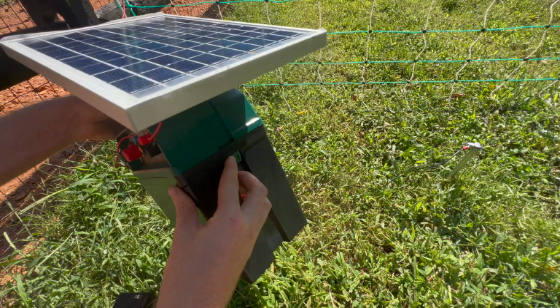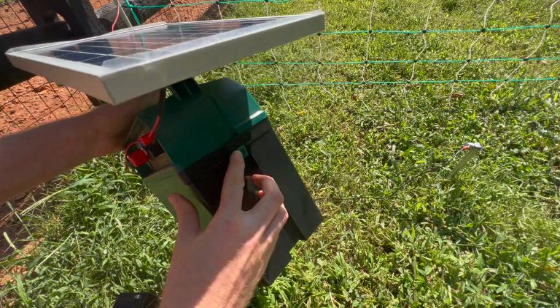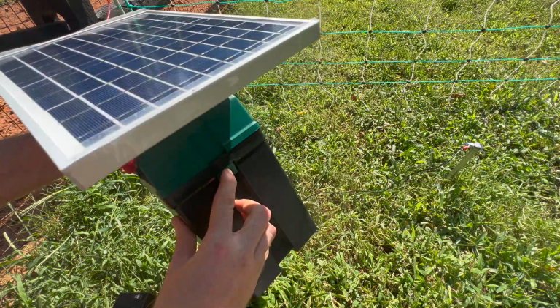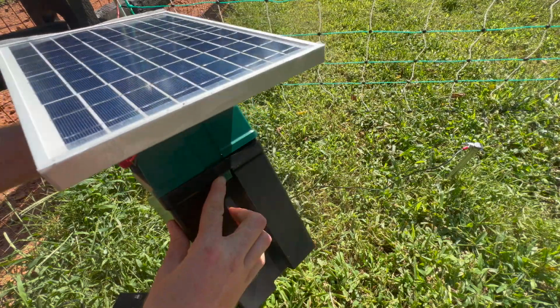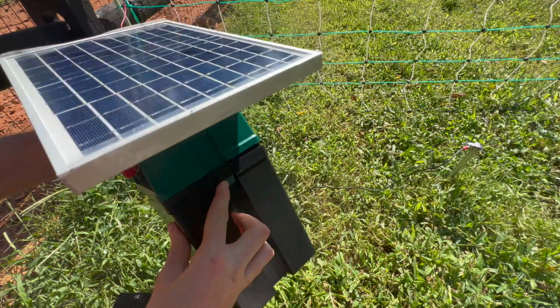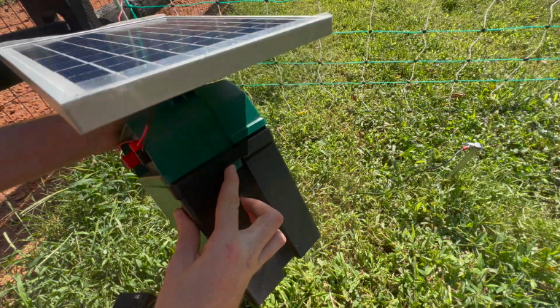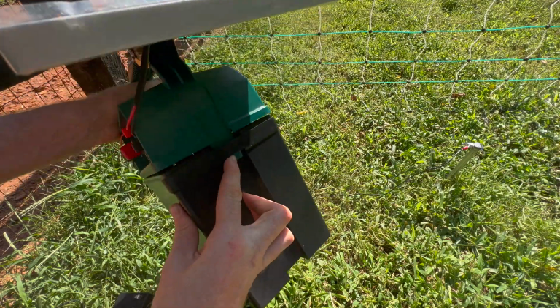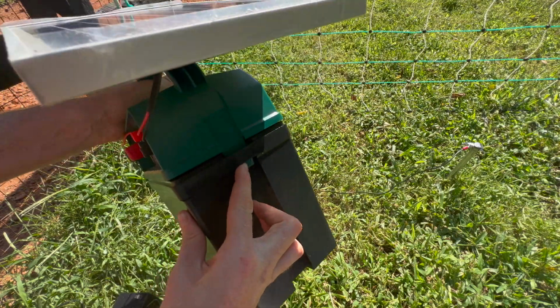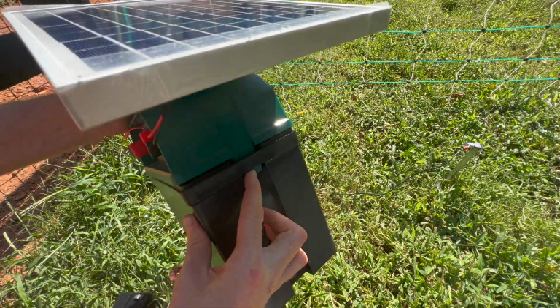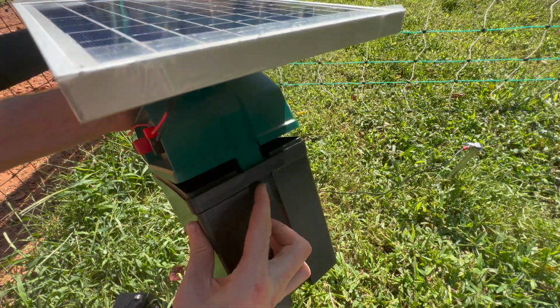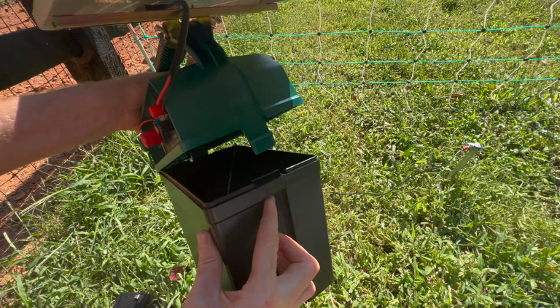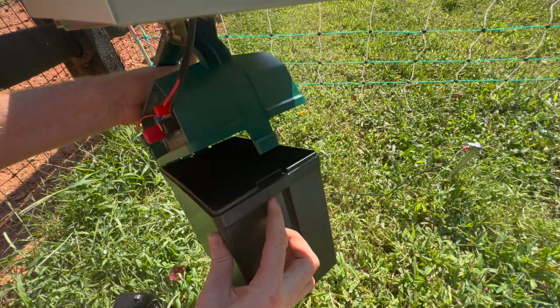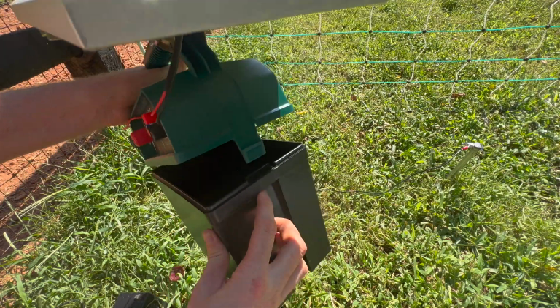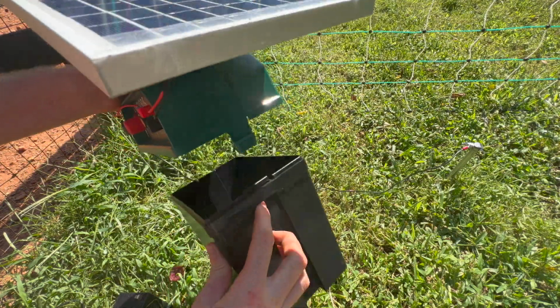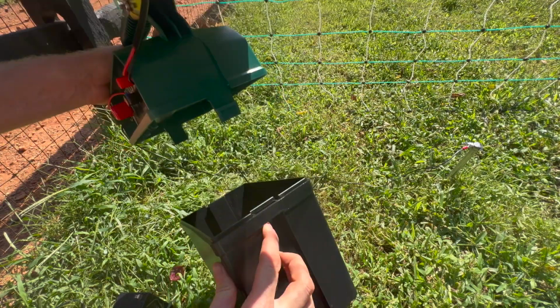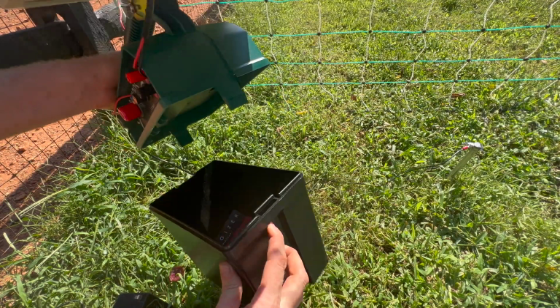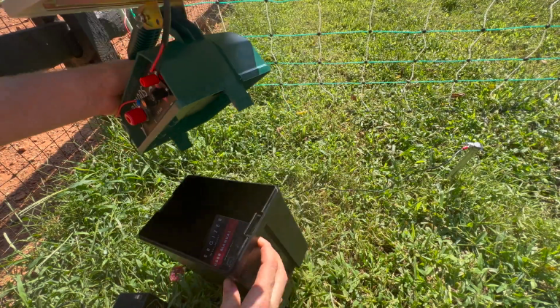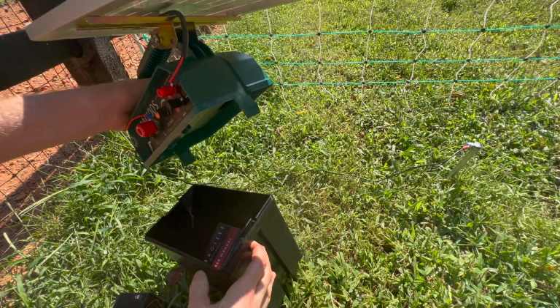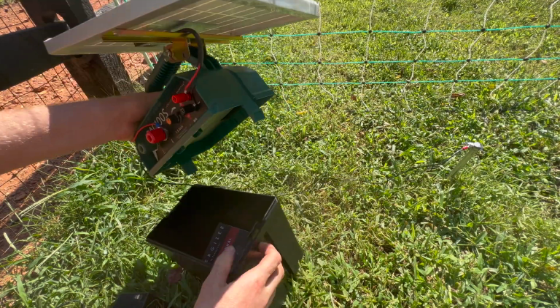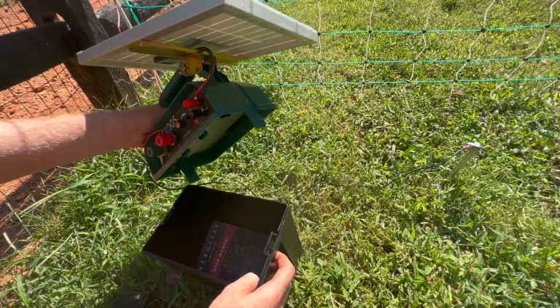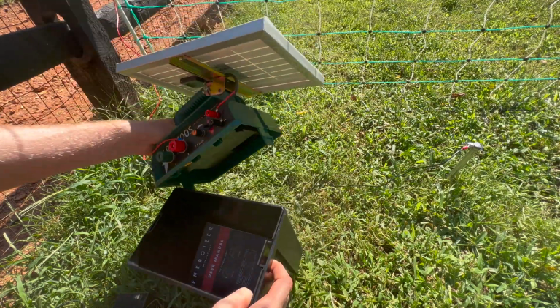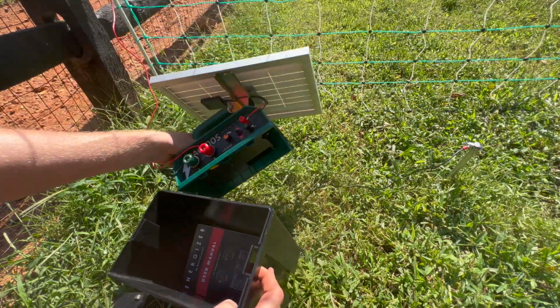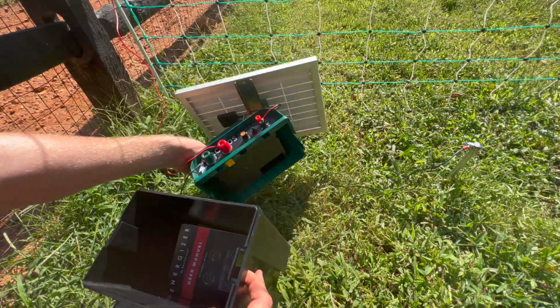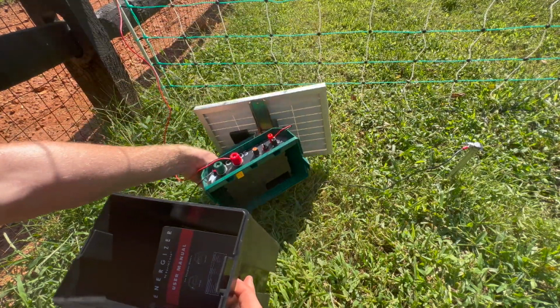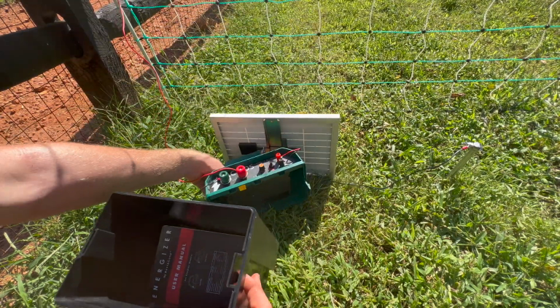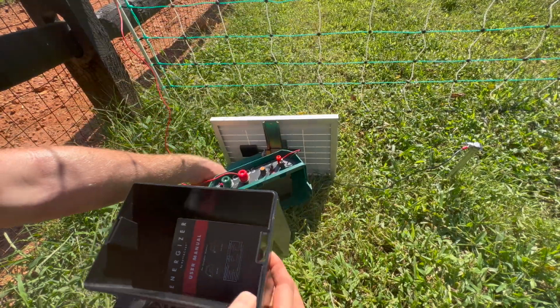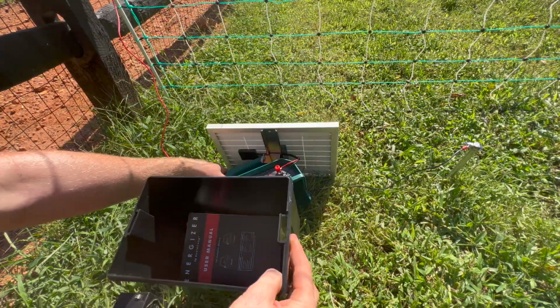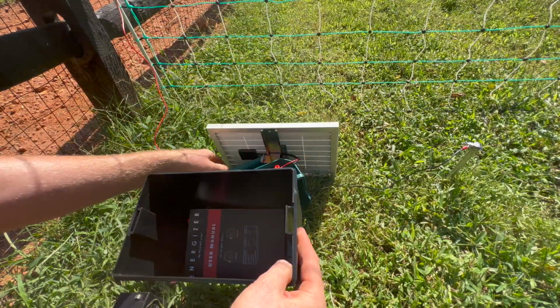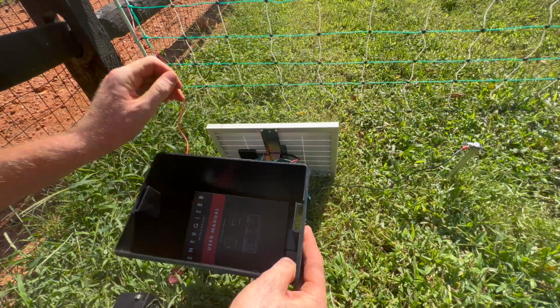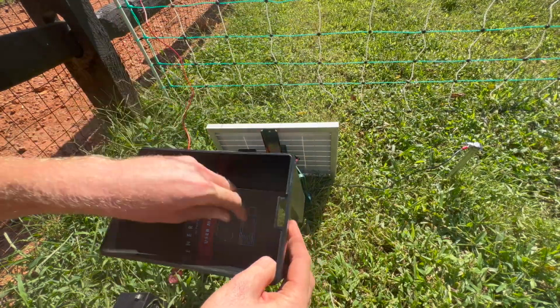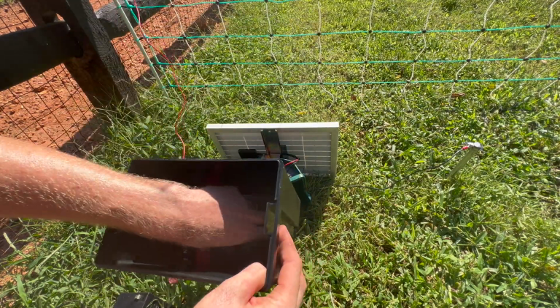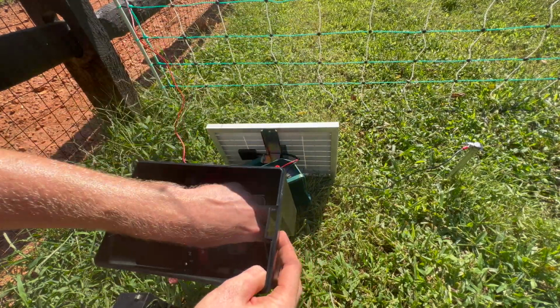Hey, this is Tyler from Rent-A-Coup, and this is your setup video for your RAC100S.